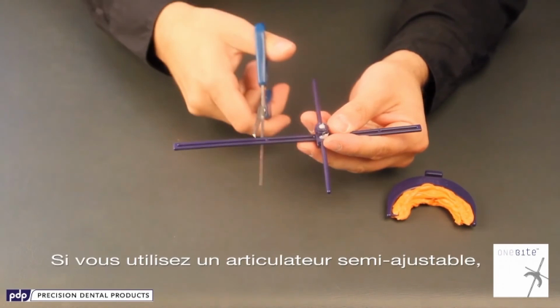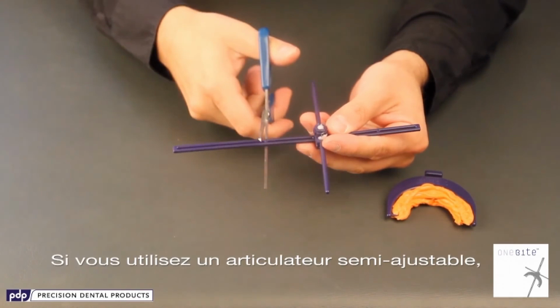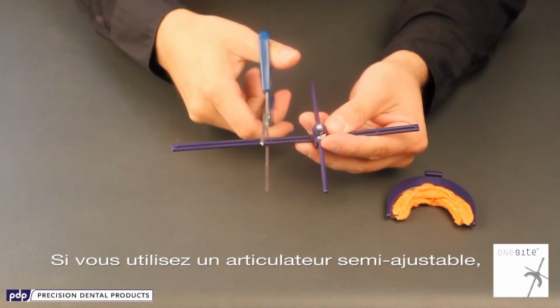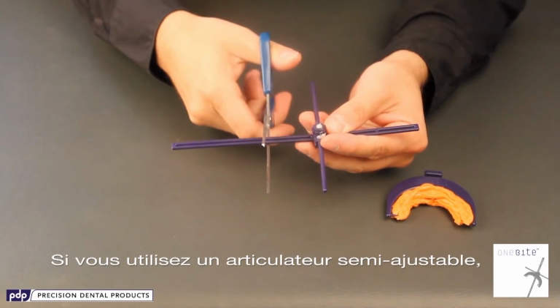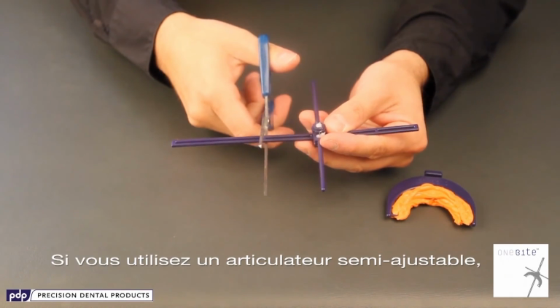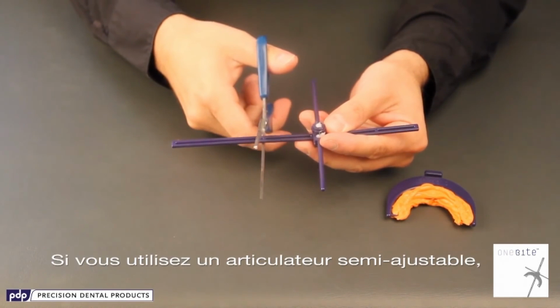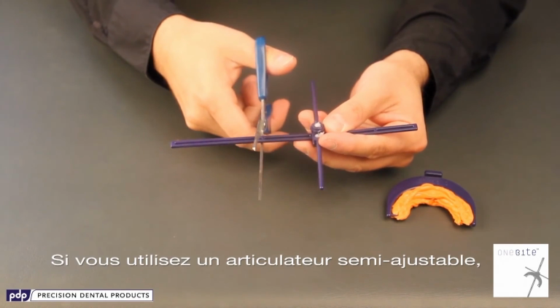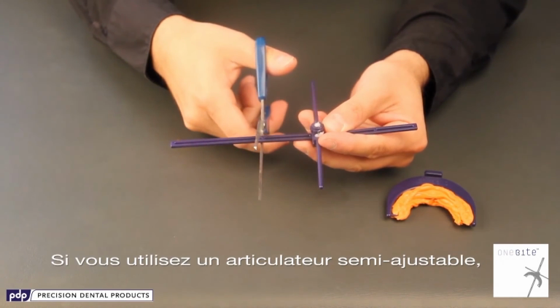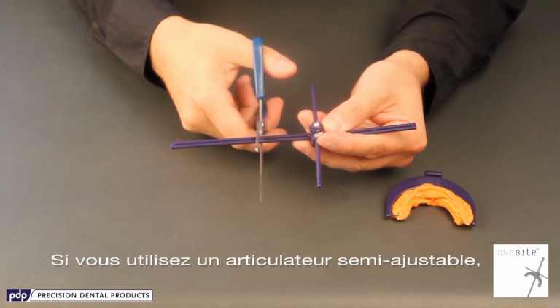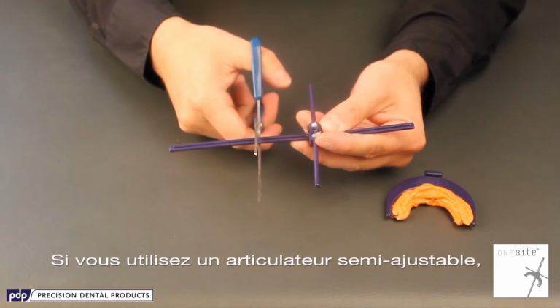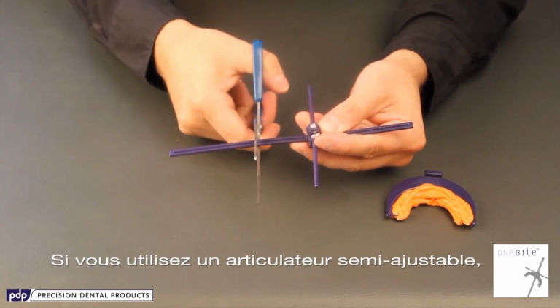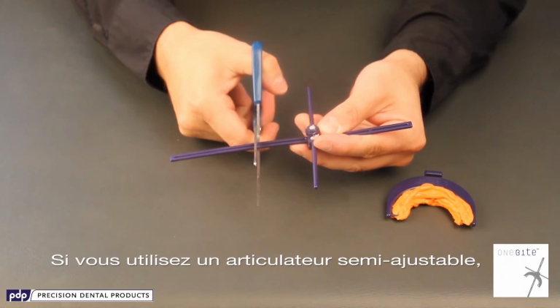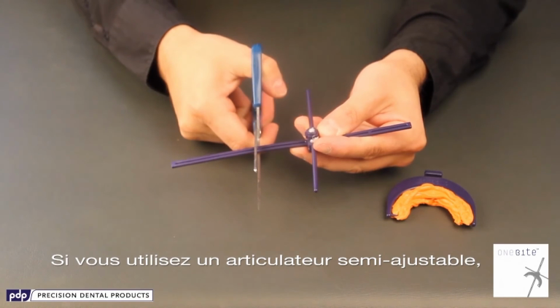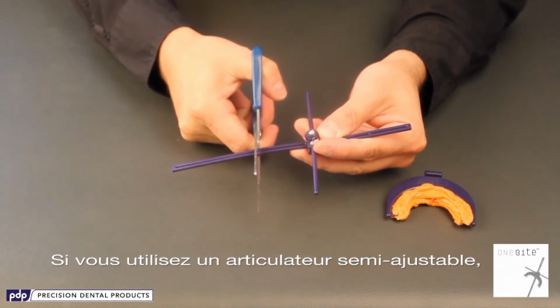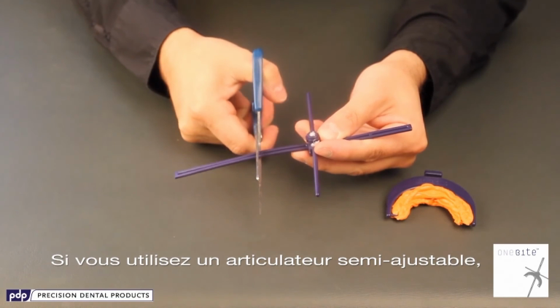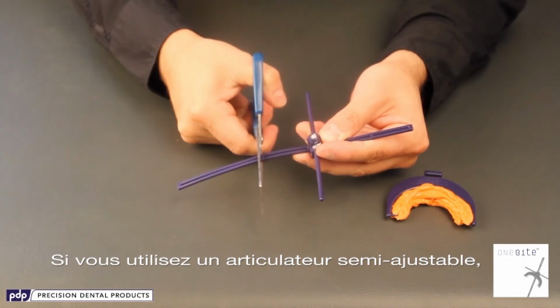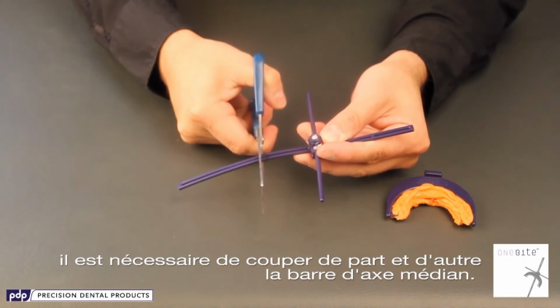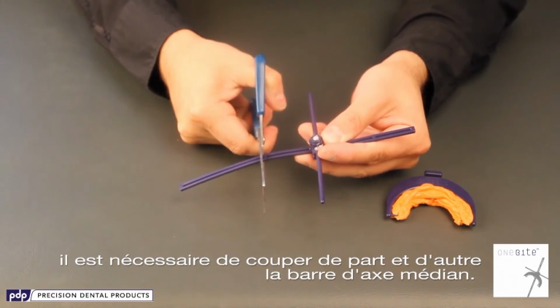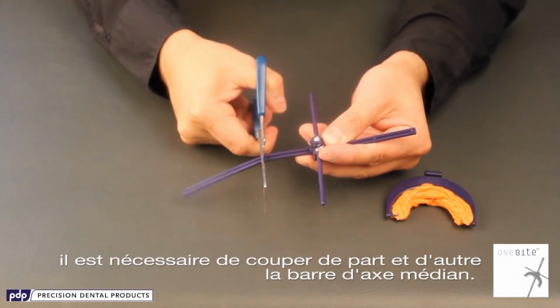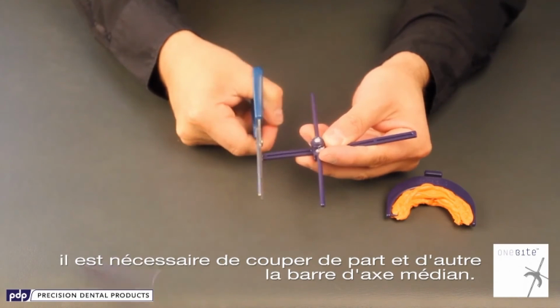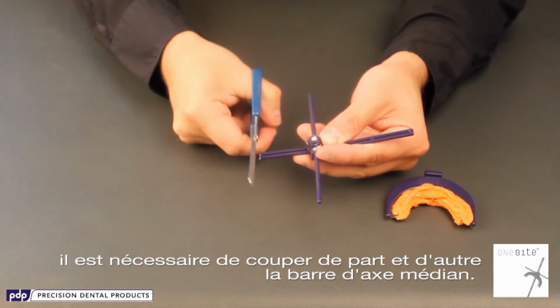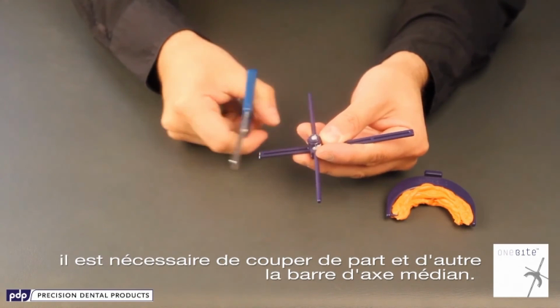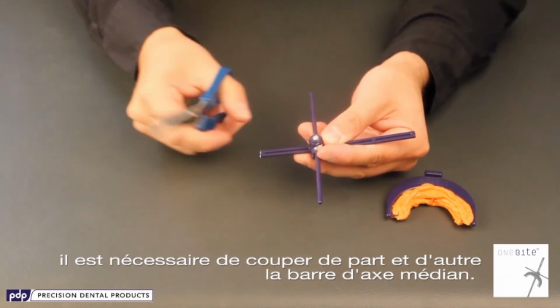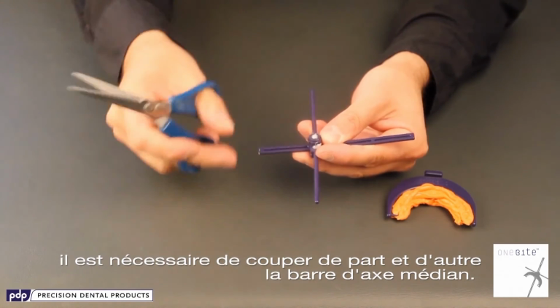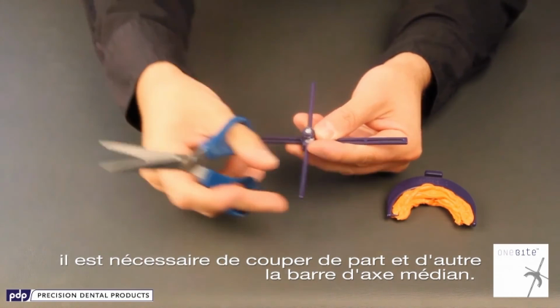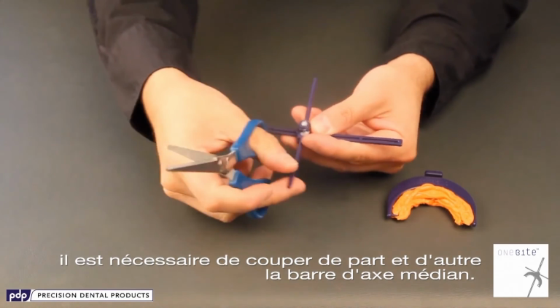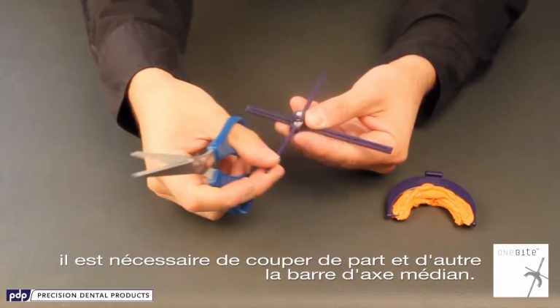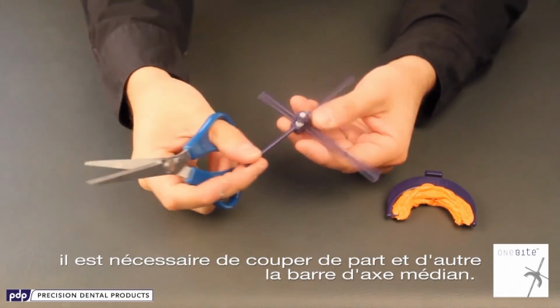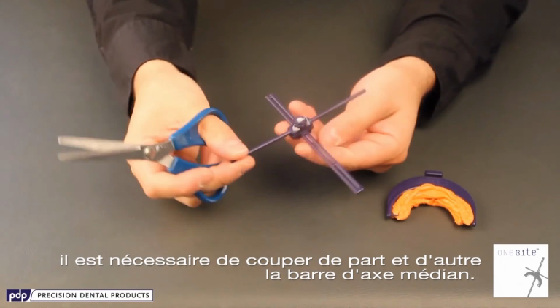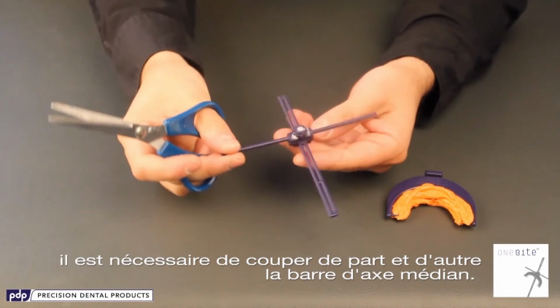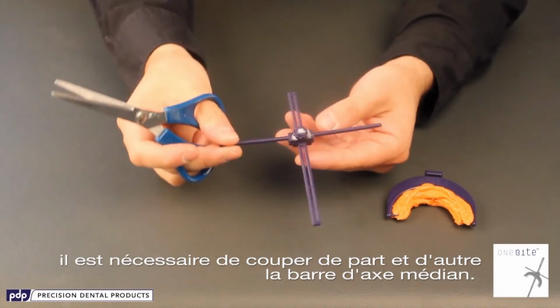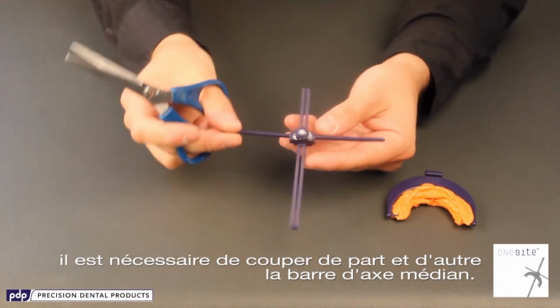If you are going to use a semi-adjustable articulator, you need to clip off the axis of the midline axis bar.